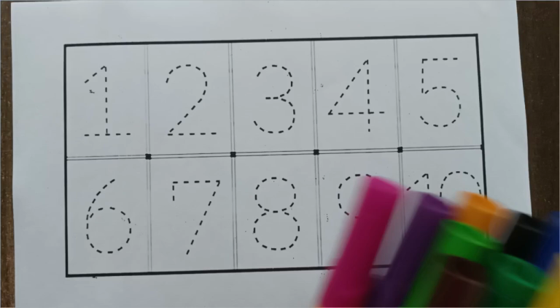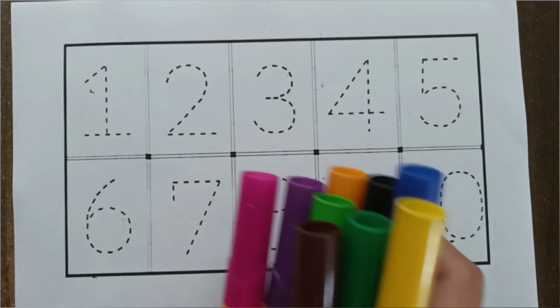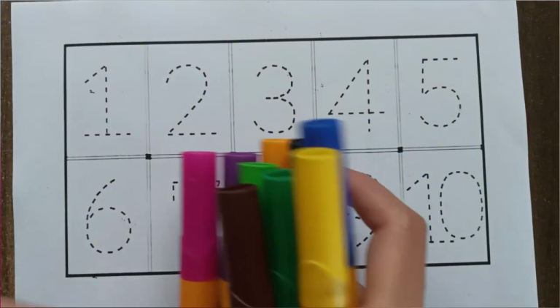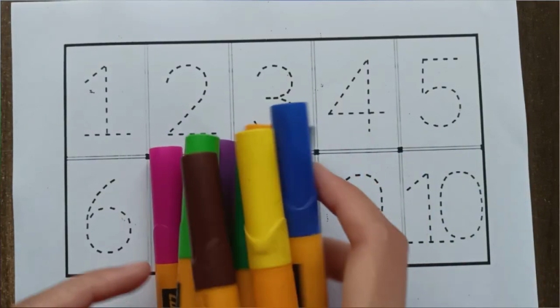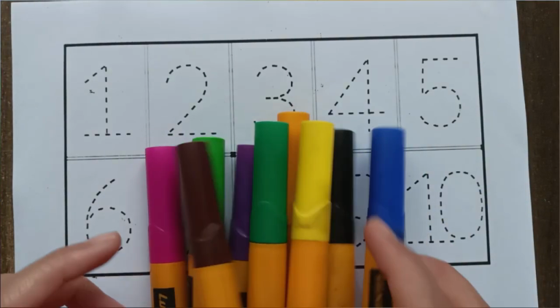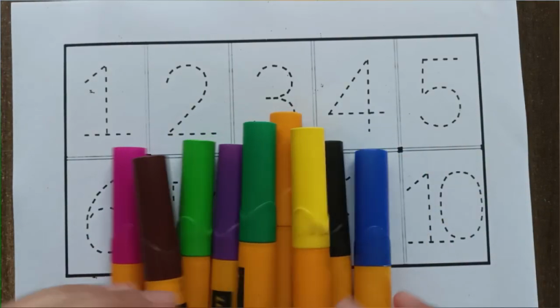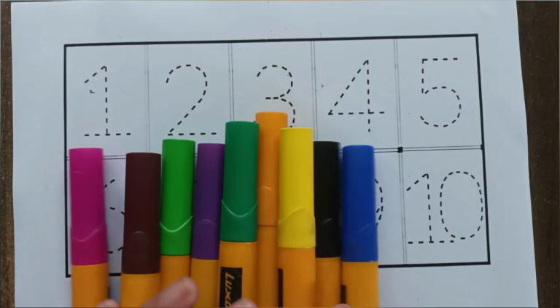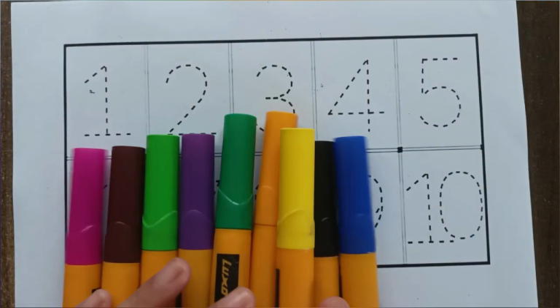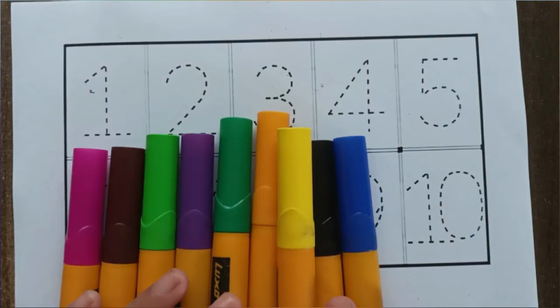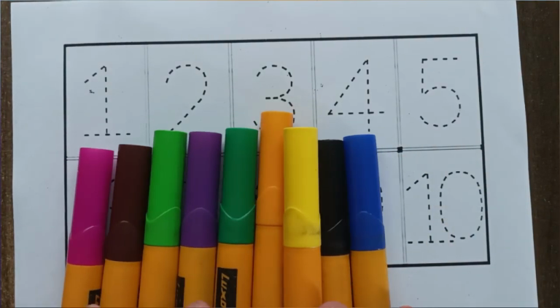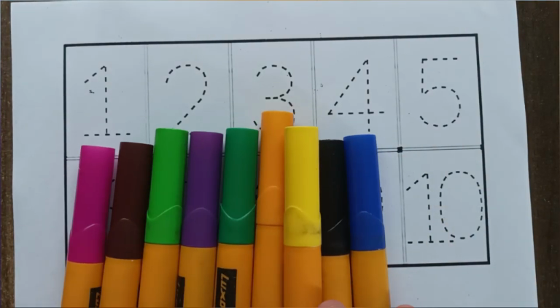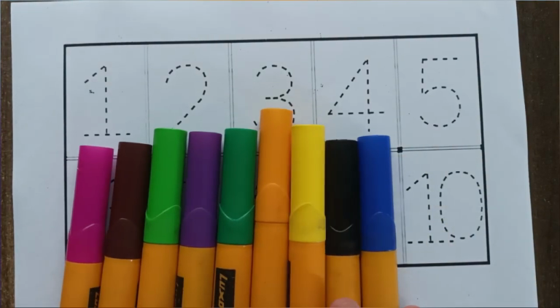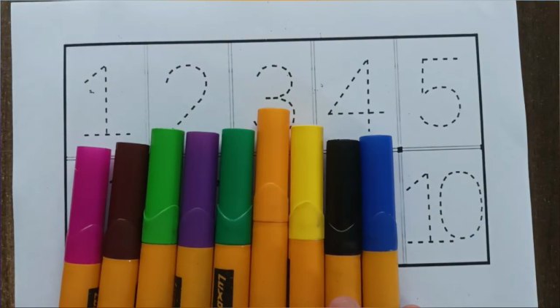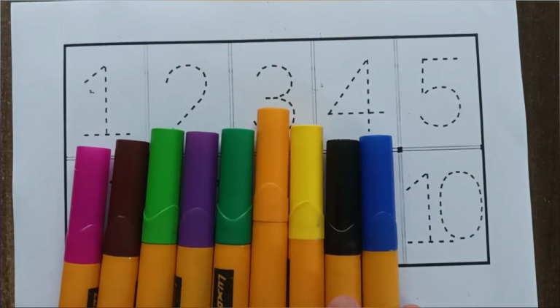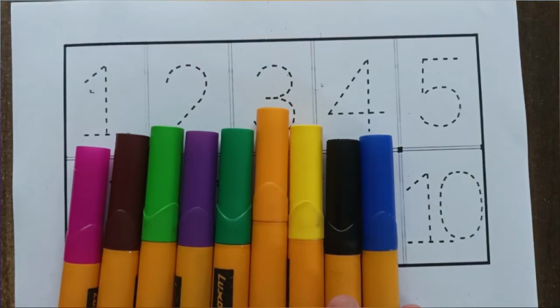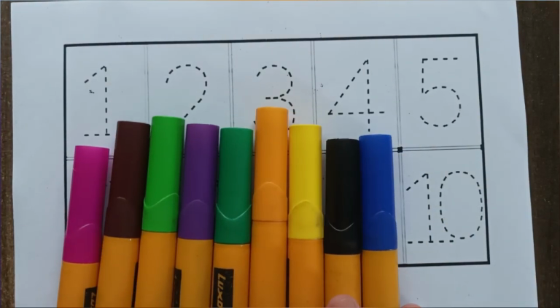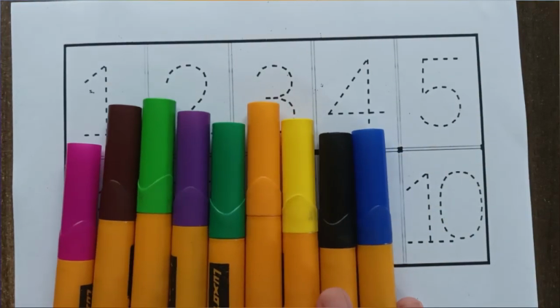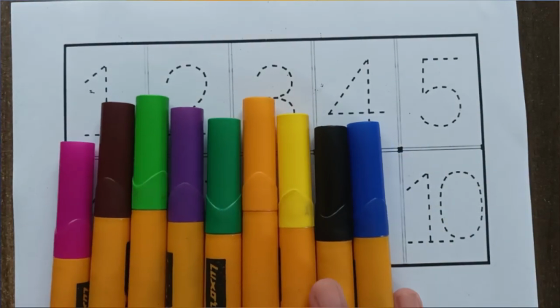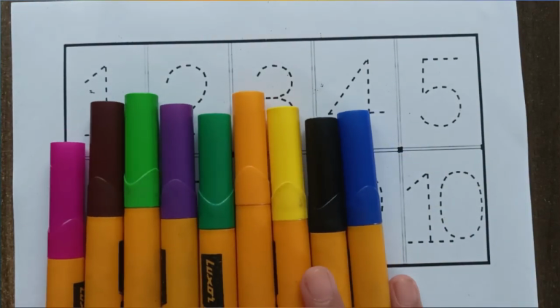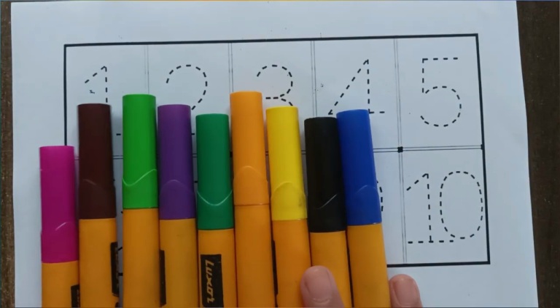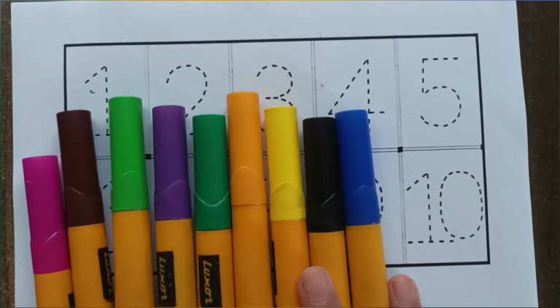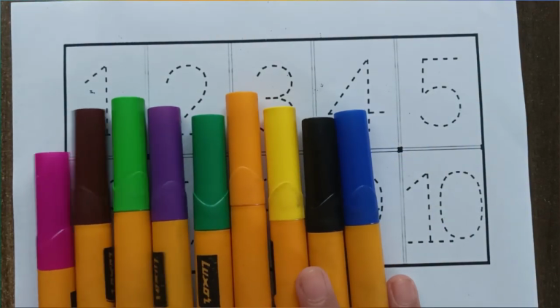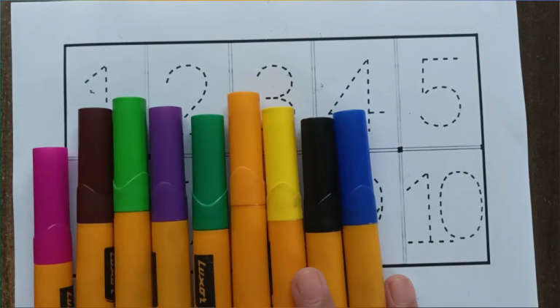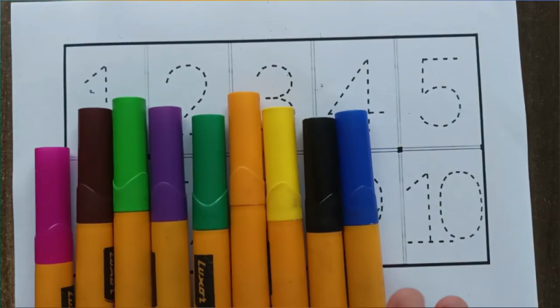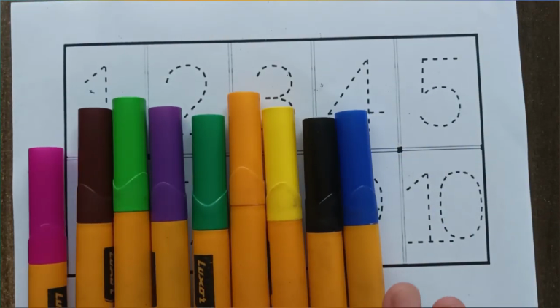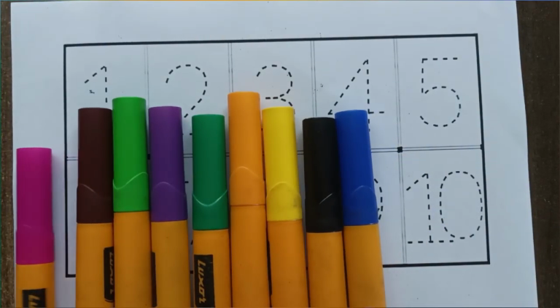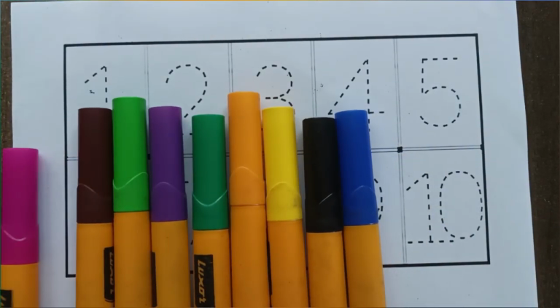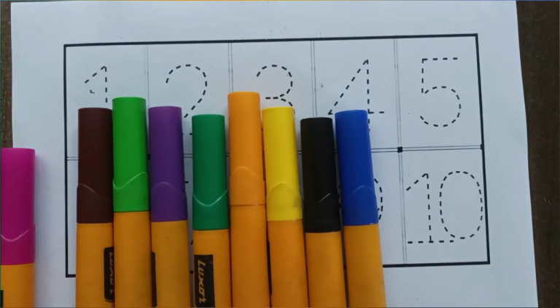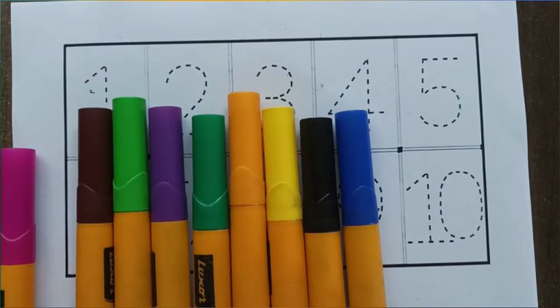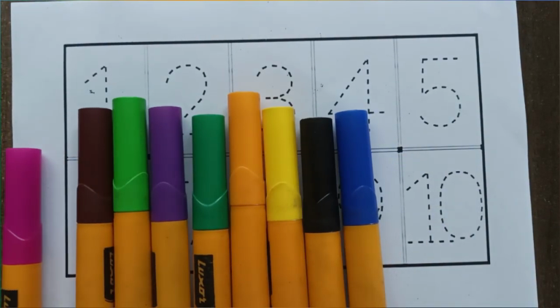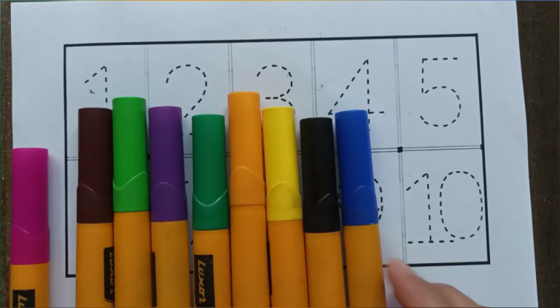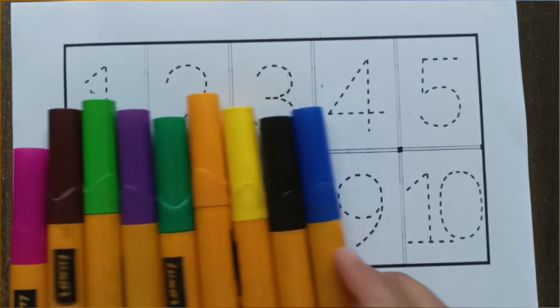Hey children, welcome back to our channel. Let's learn number and color.